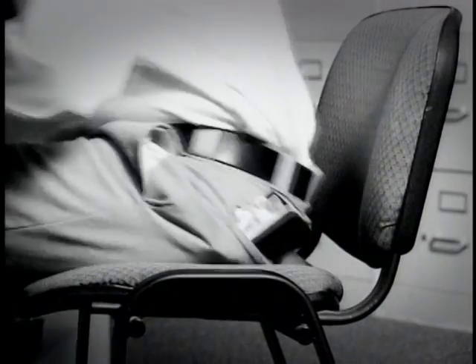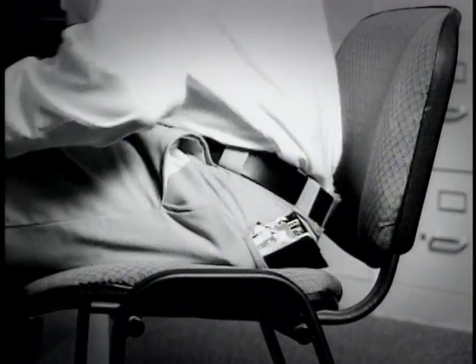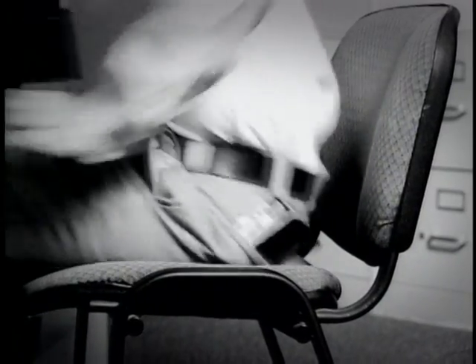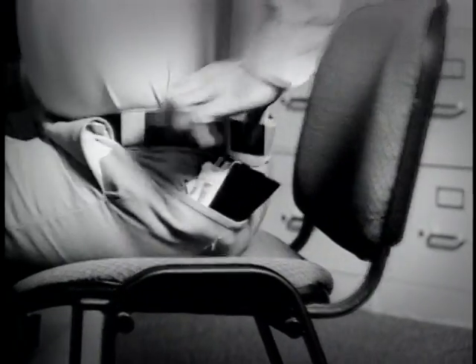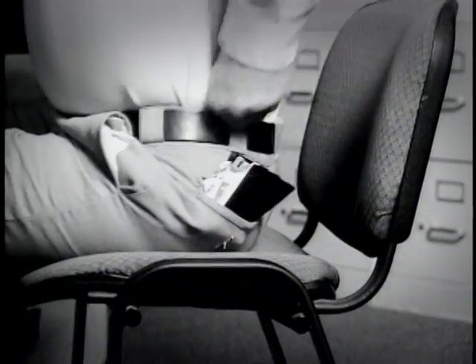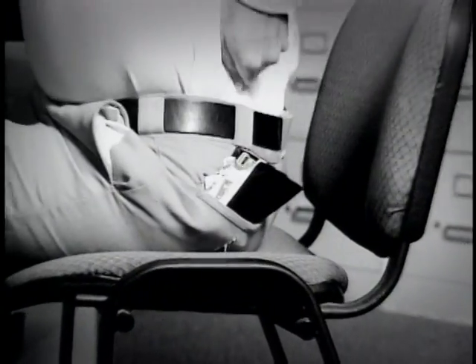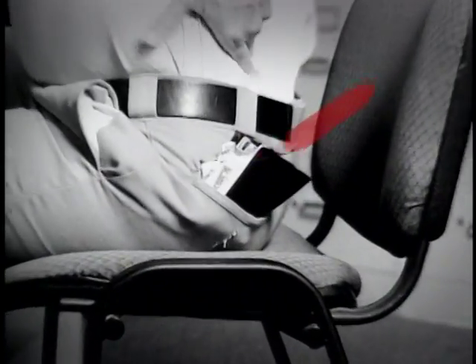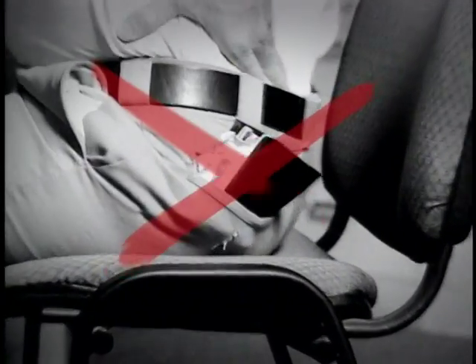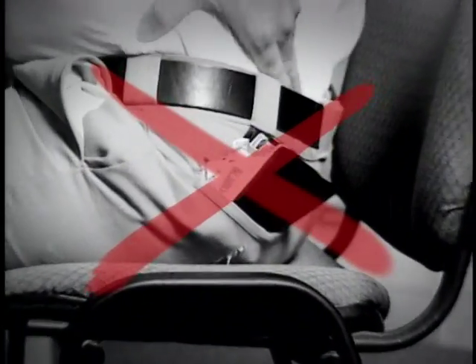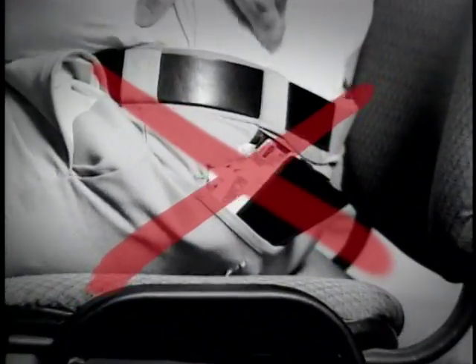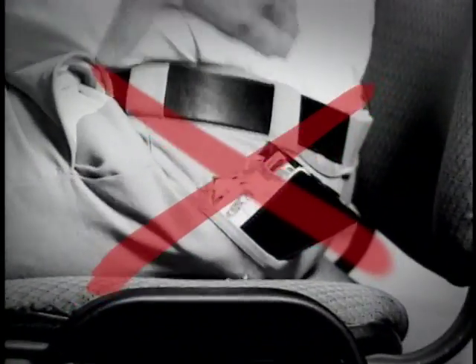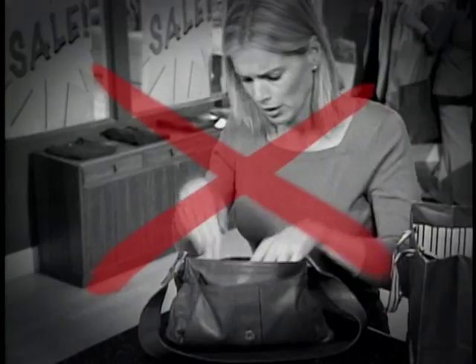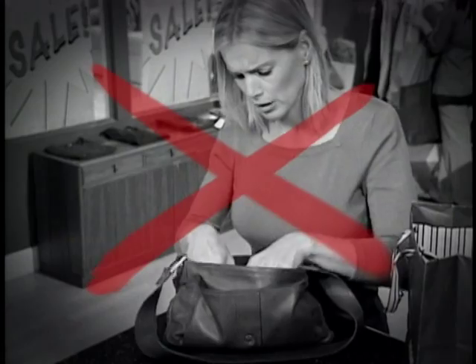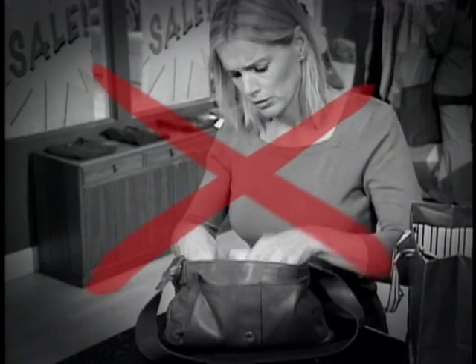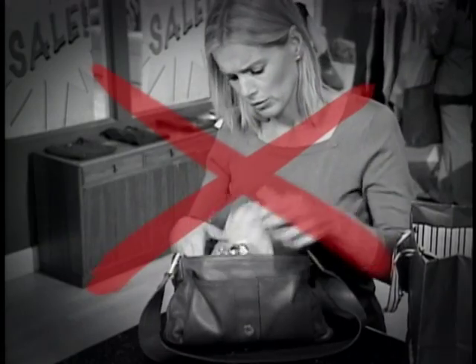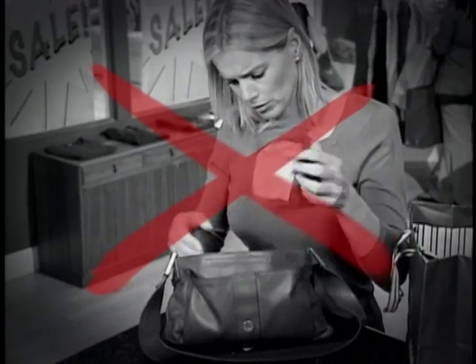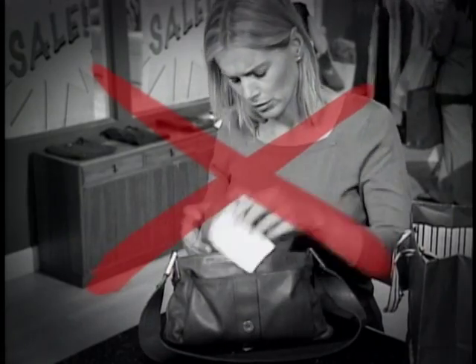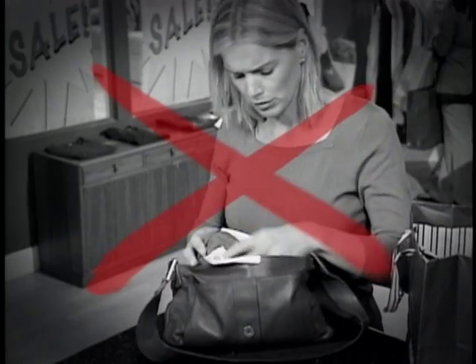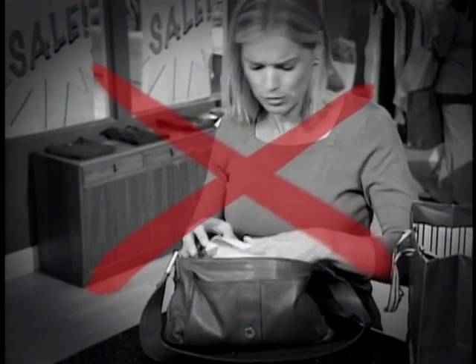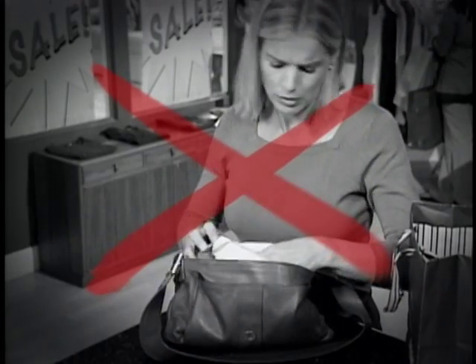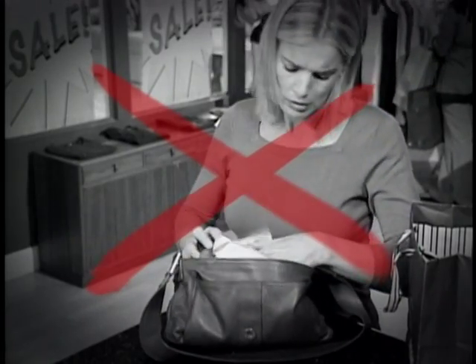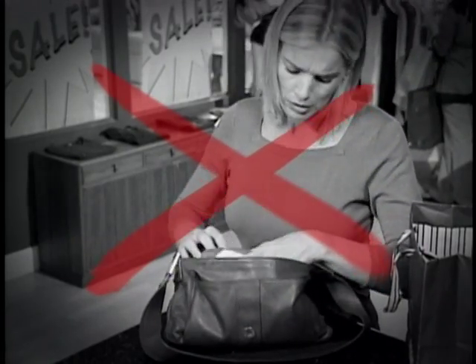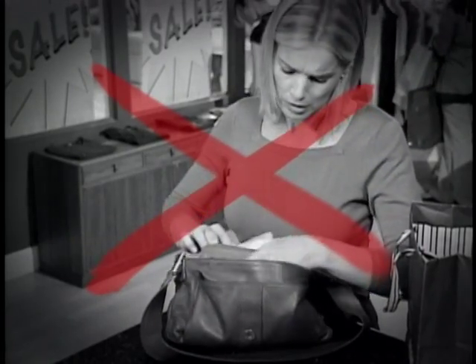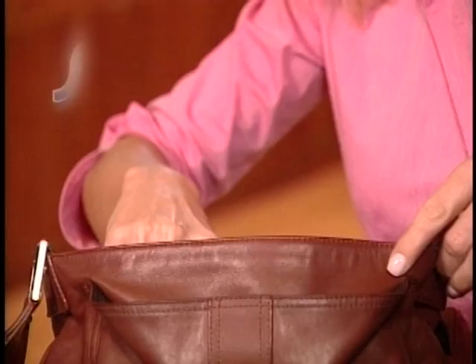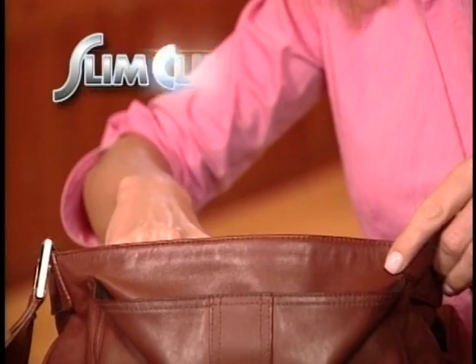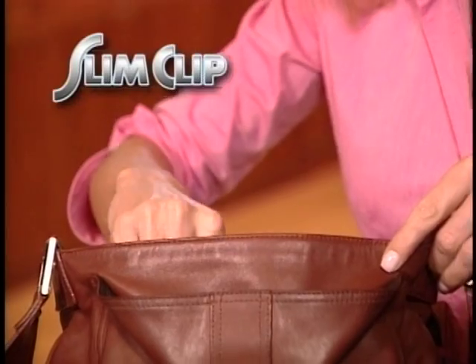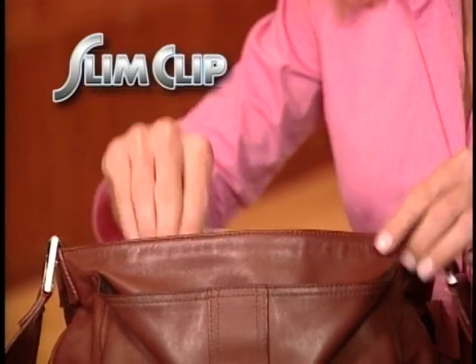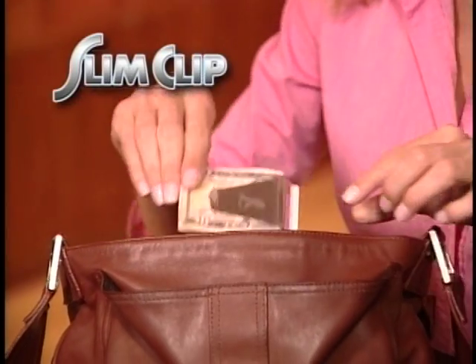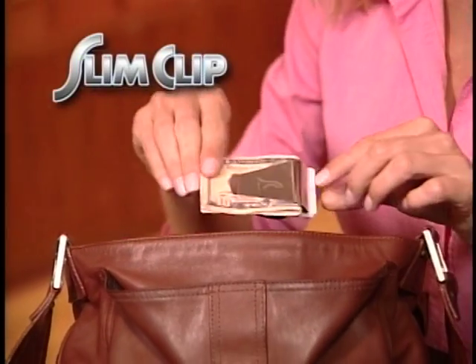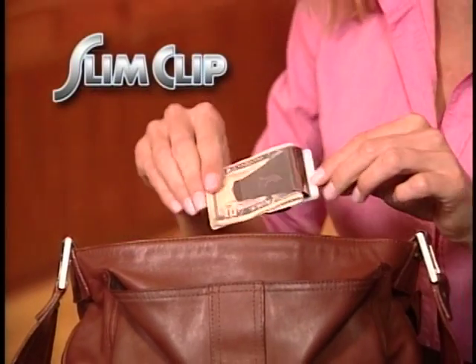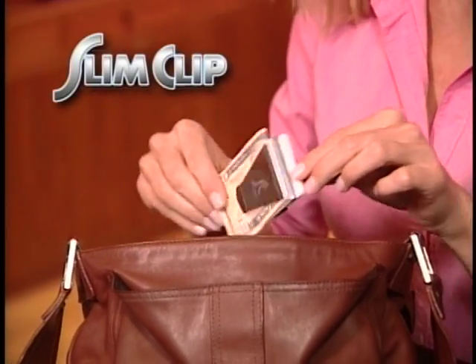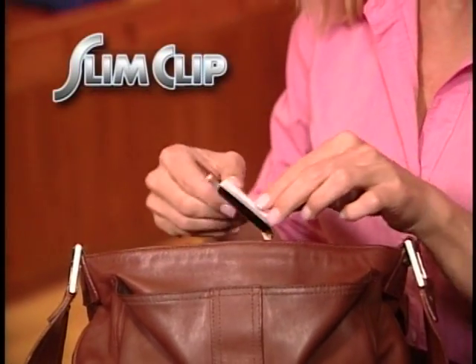Stop the pain from bulky wallets and stop searching for what you need. What you need is the Slim Clip.